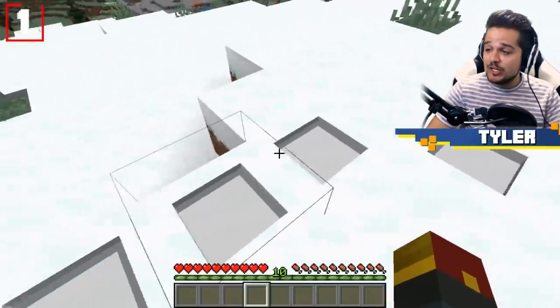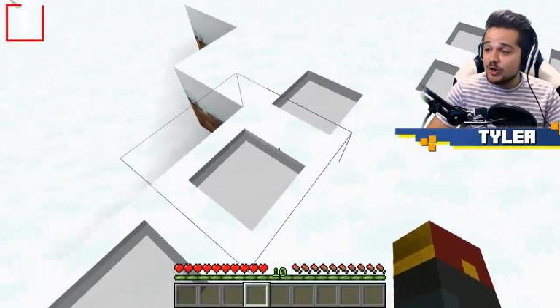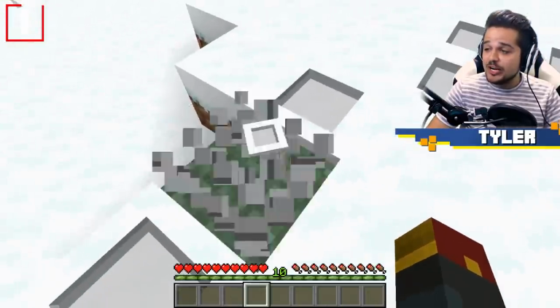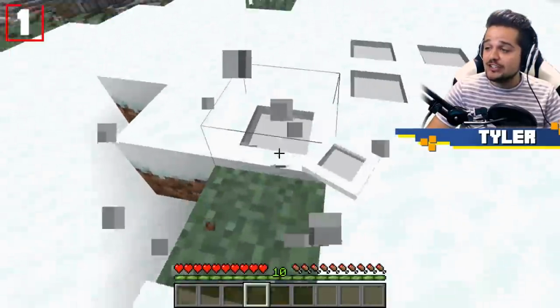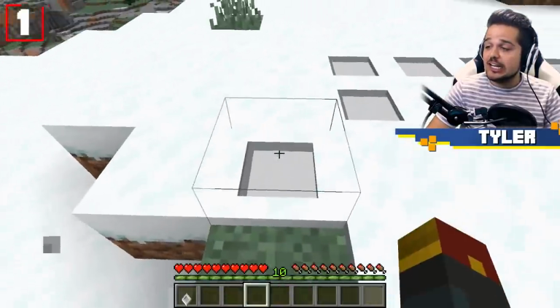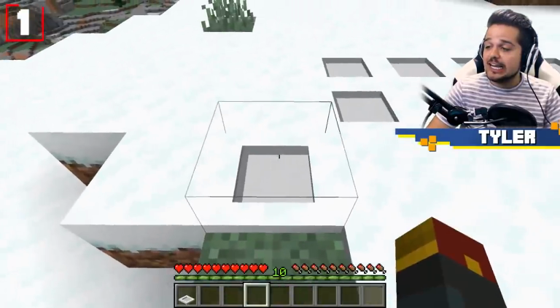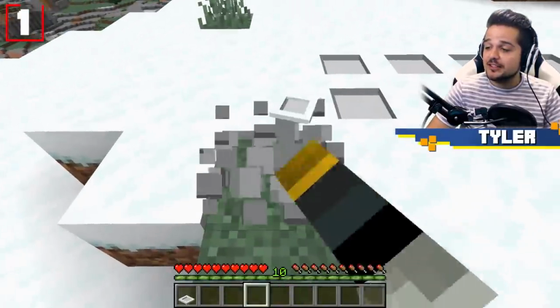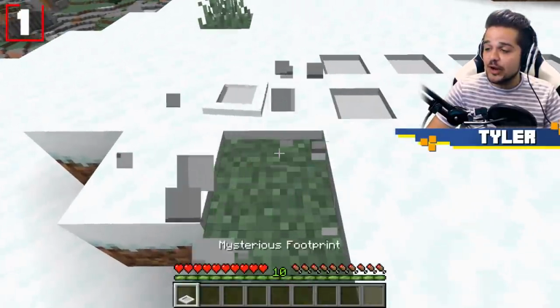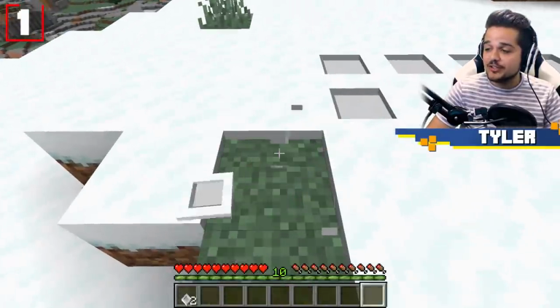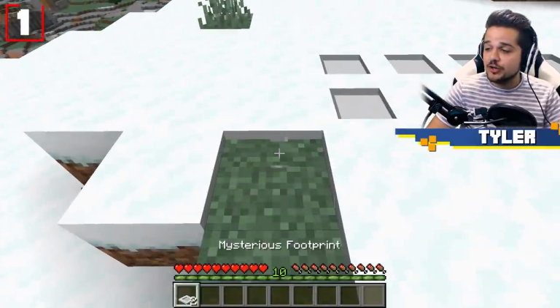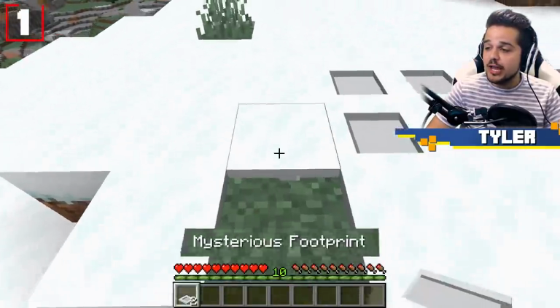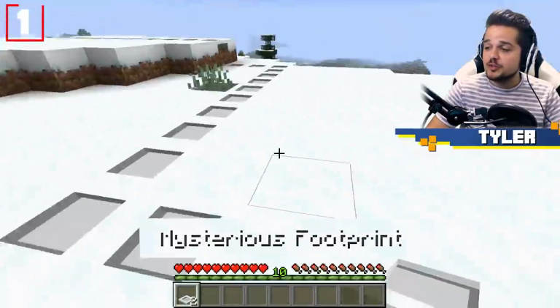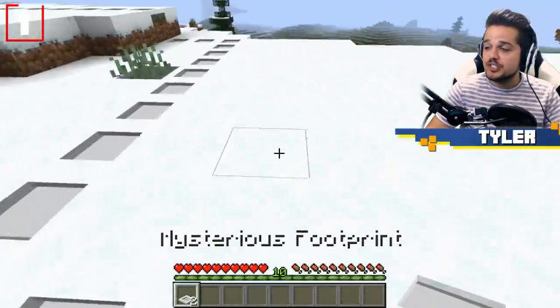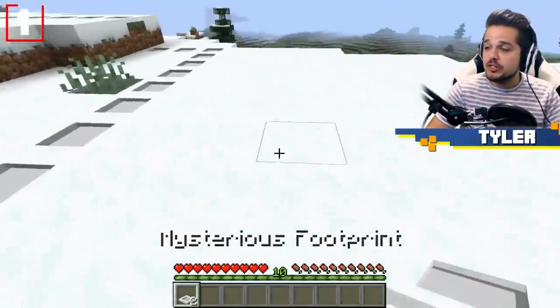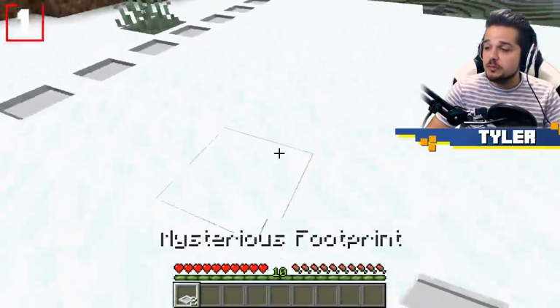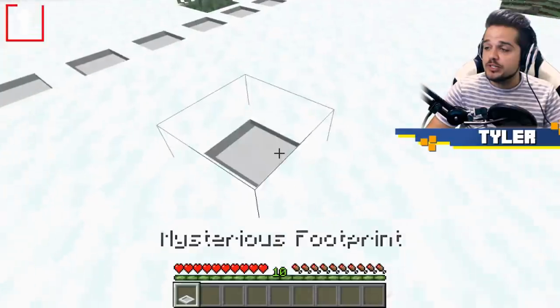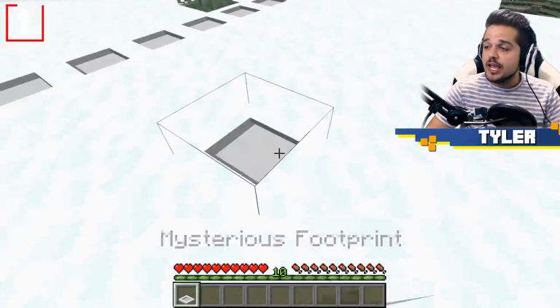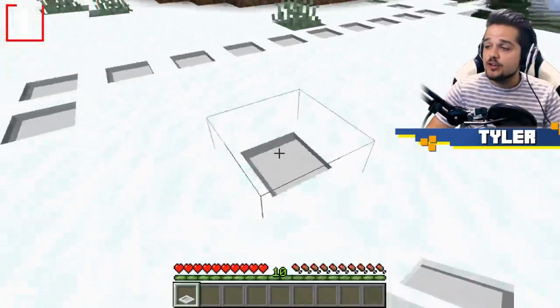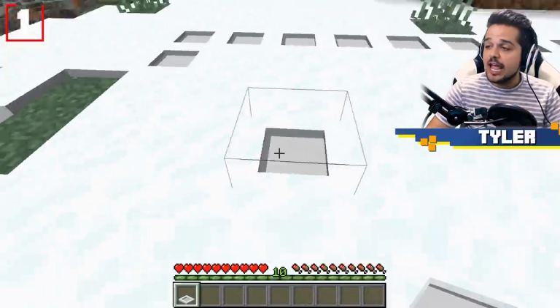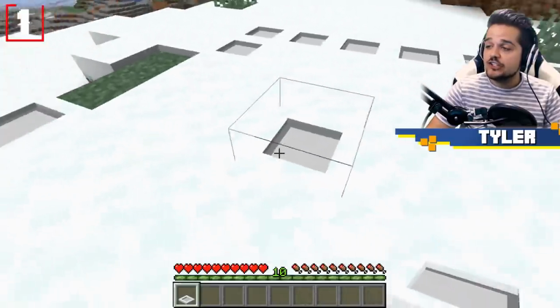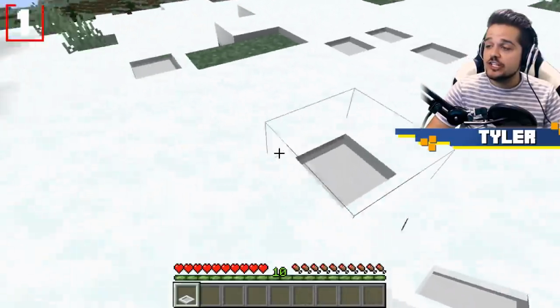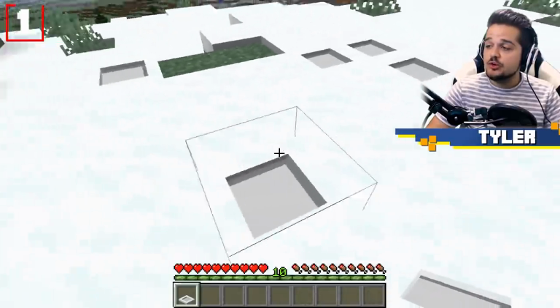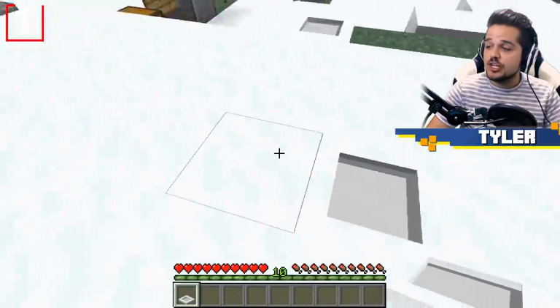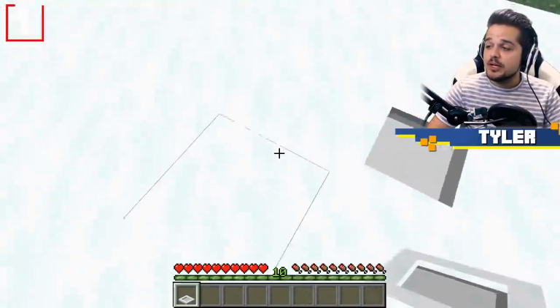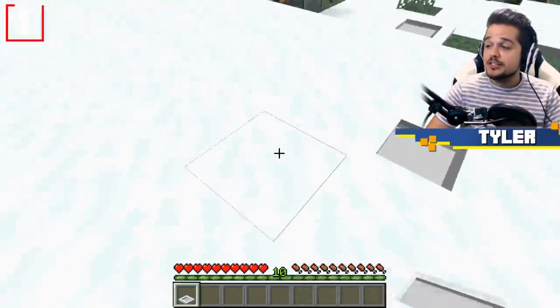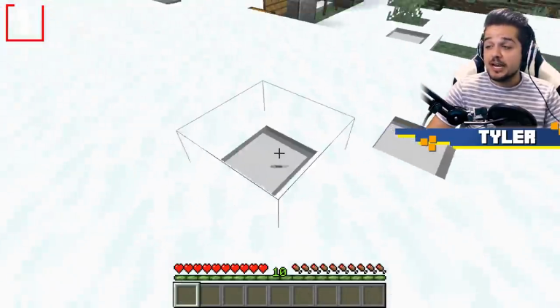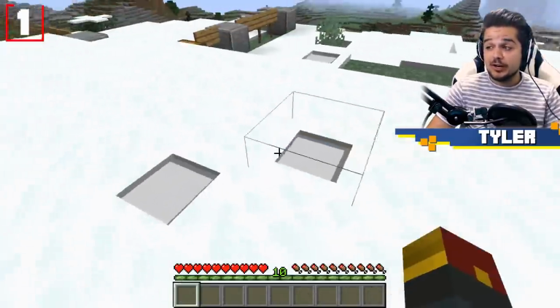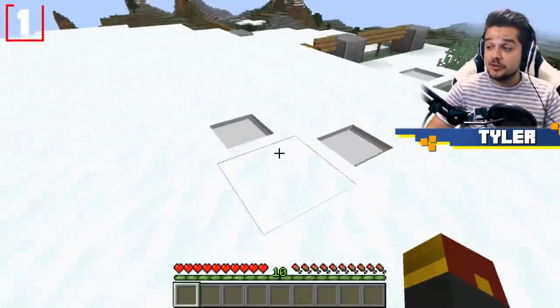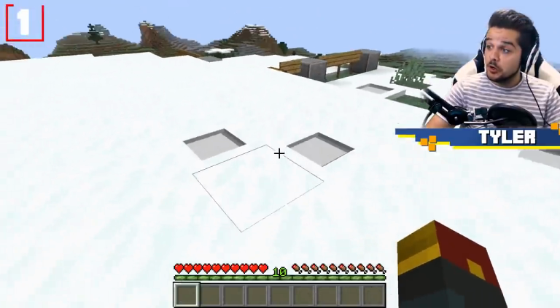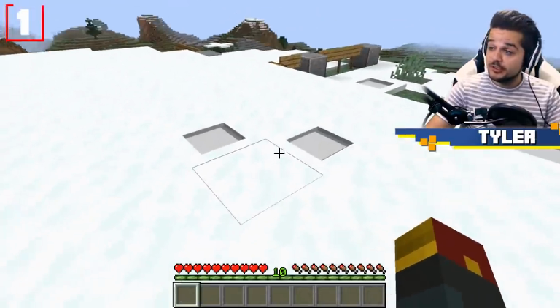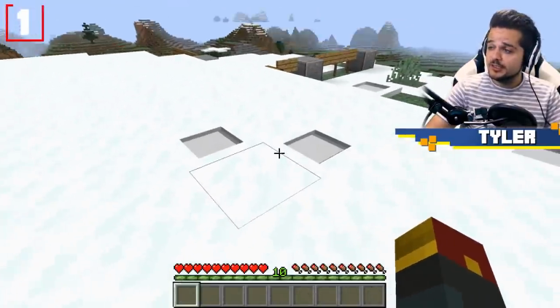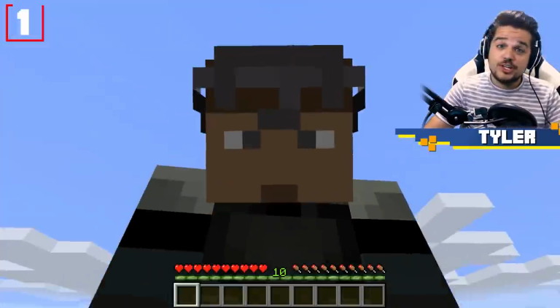What's more, you can actually collect the tracks. They're known as mysterious footprints, and you can actually use them to decorate in your world.